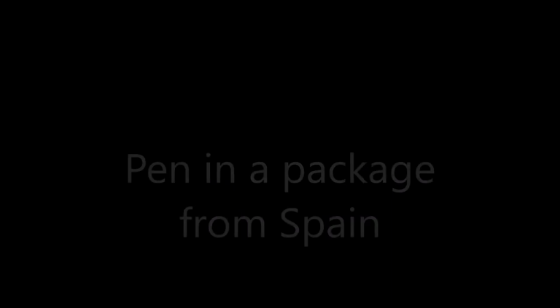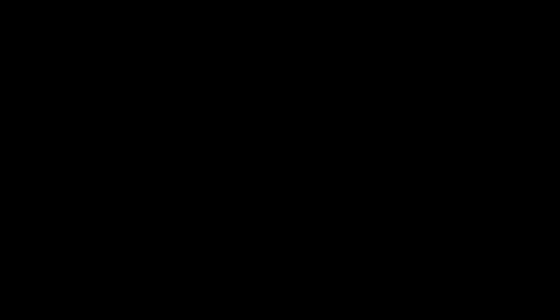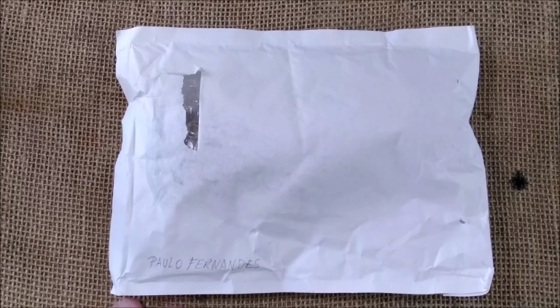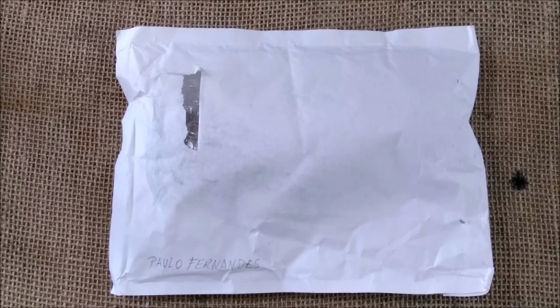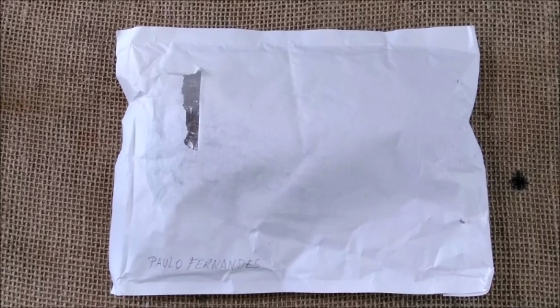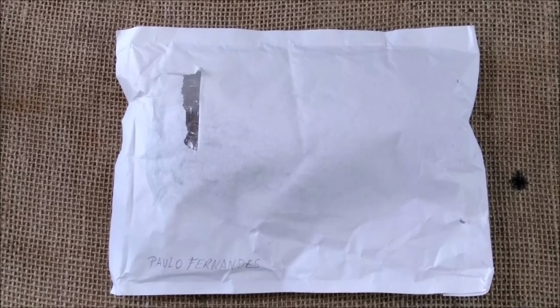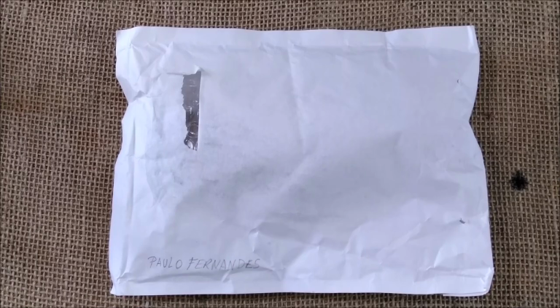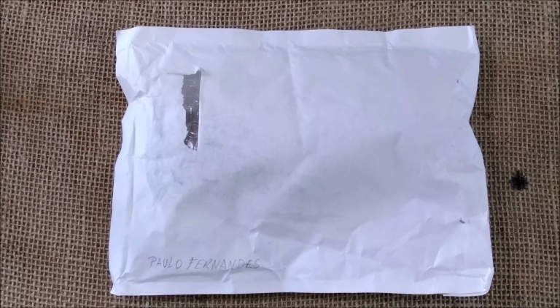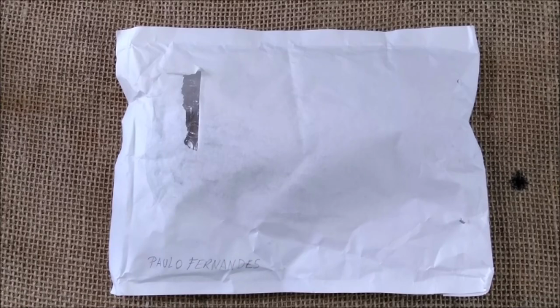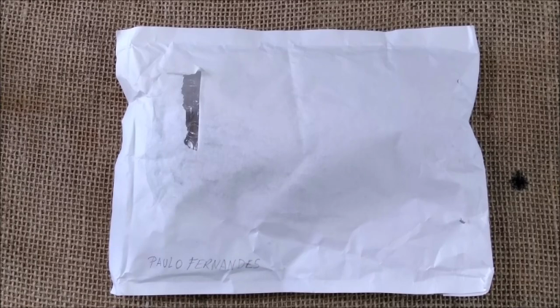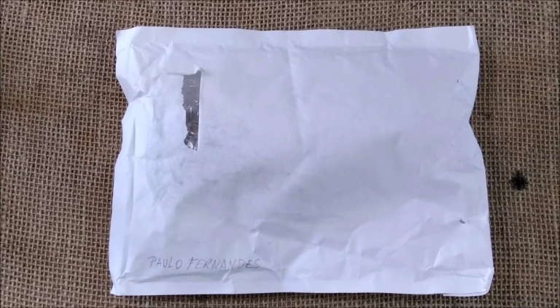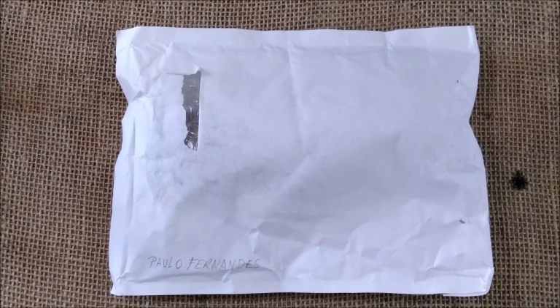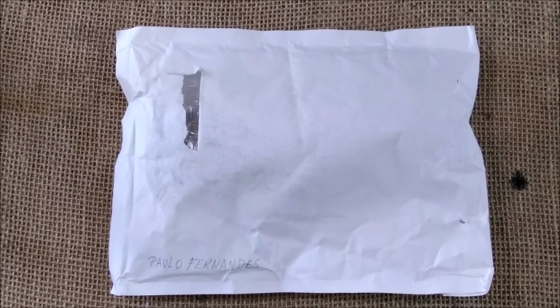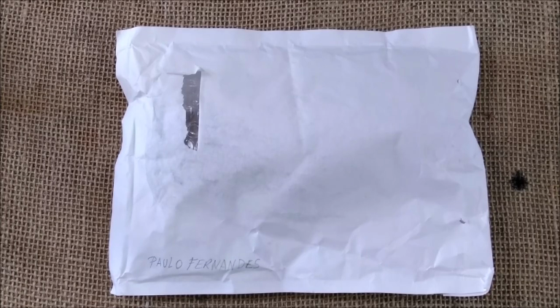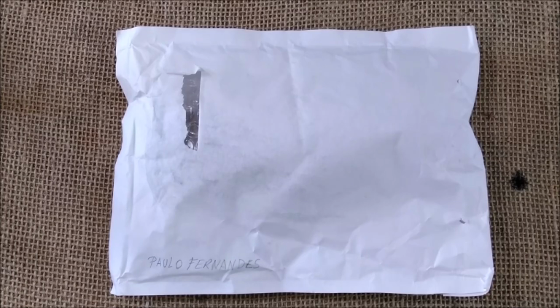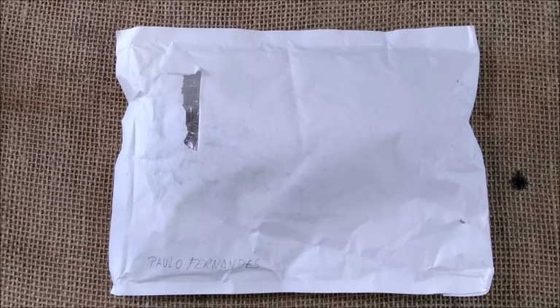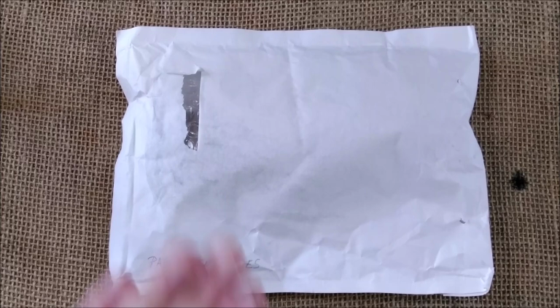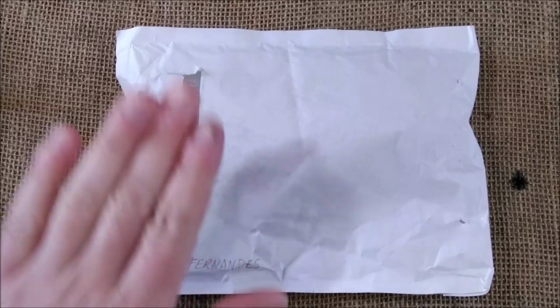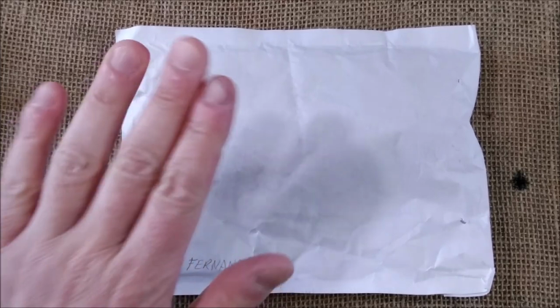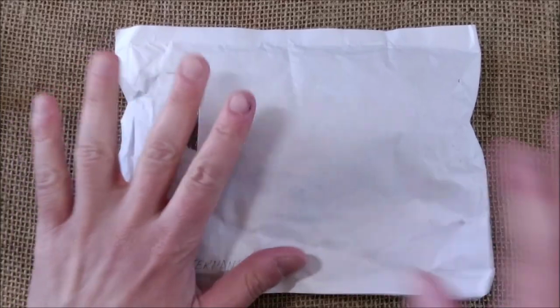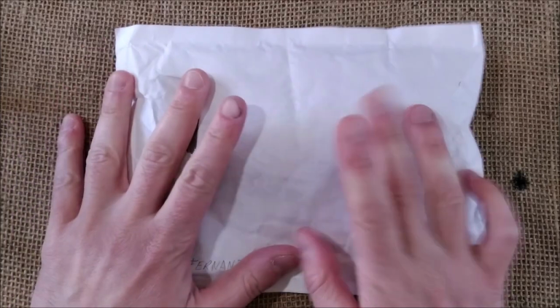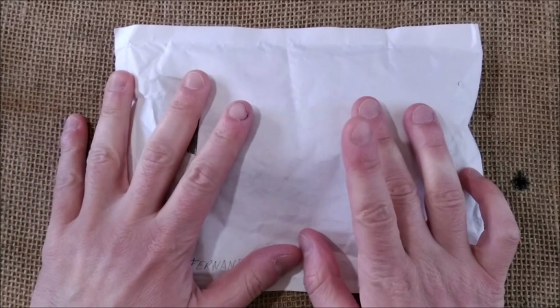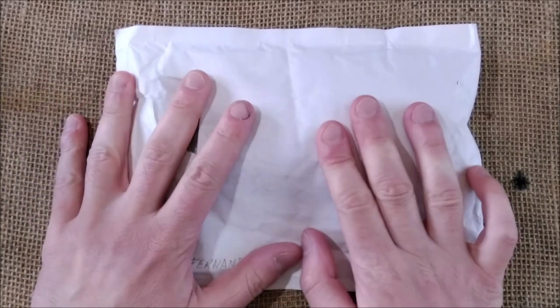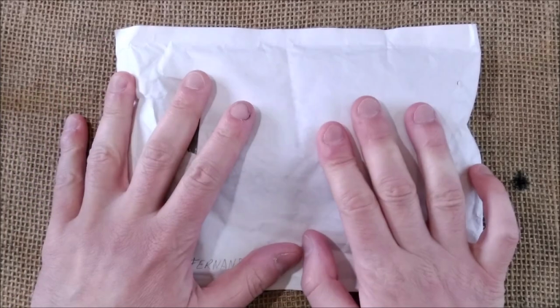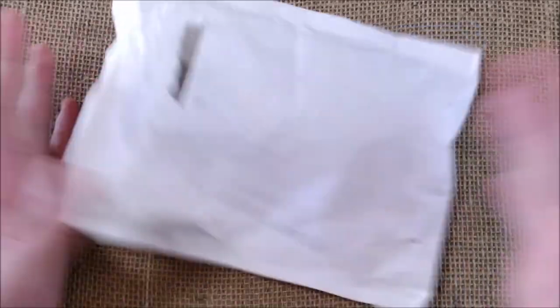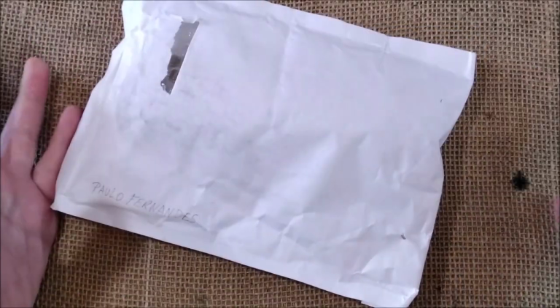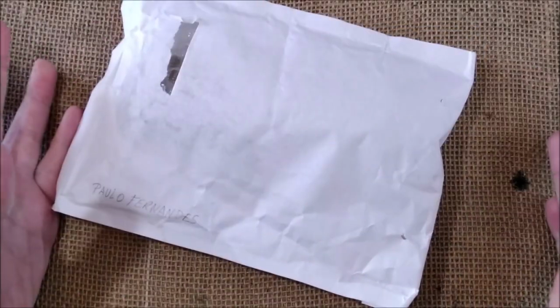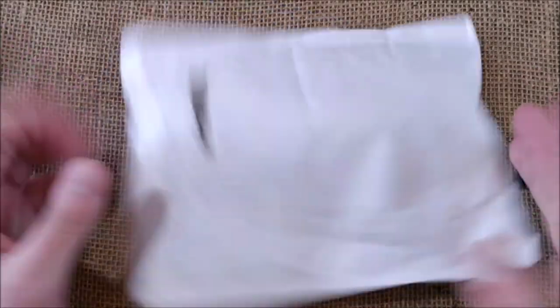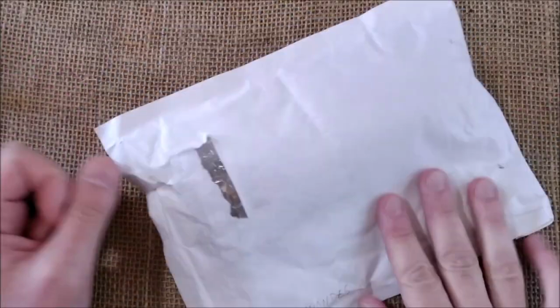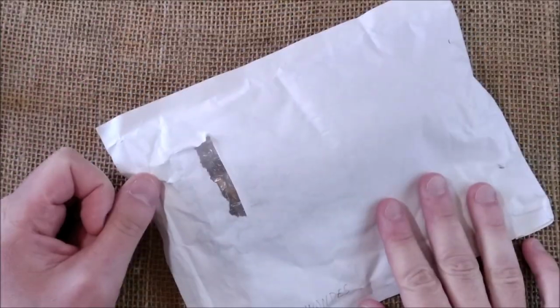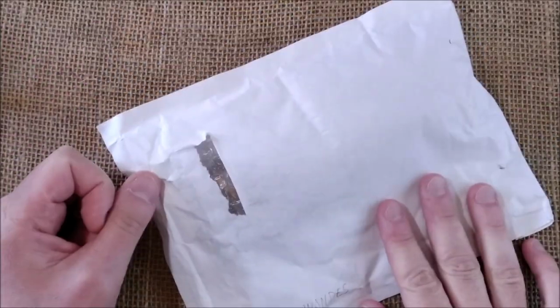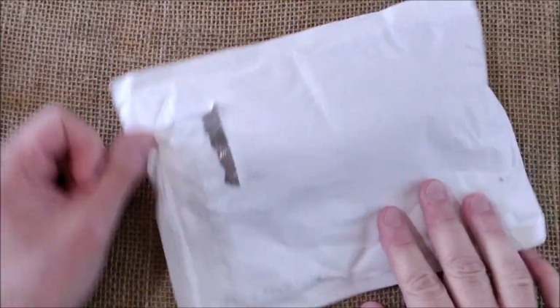Hi, welcome back to ODE. Today, another unboxing video.